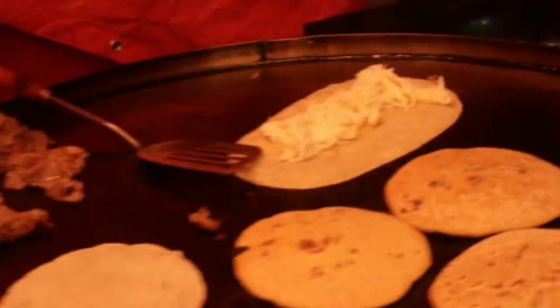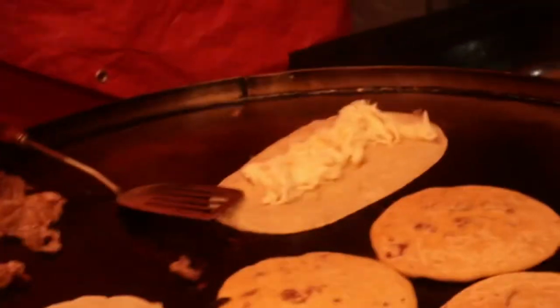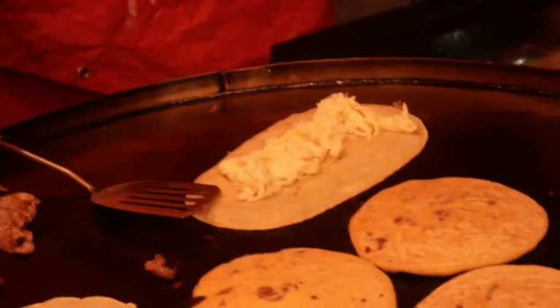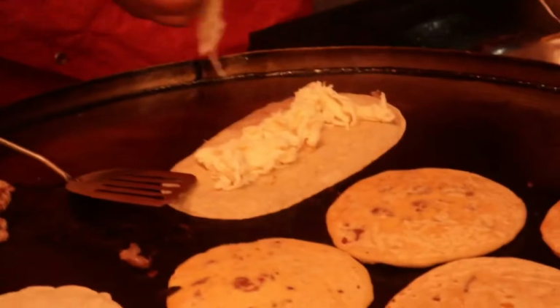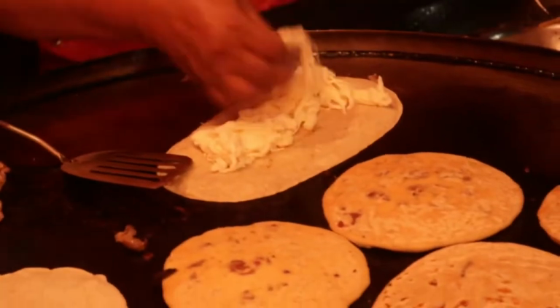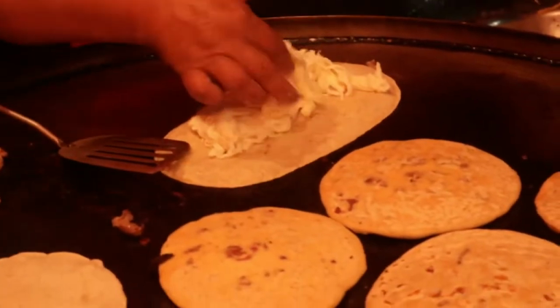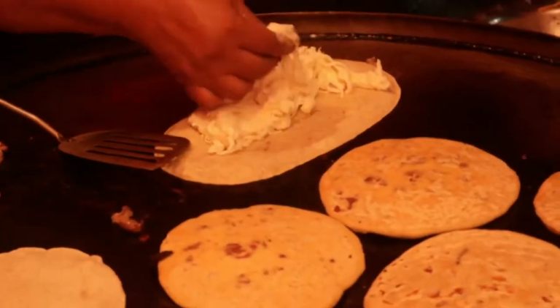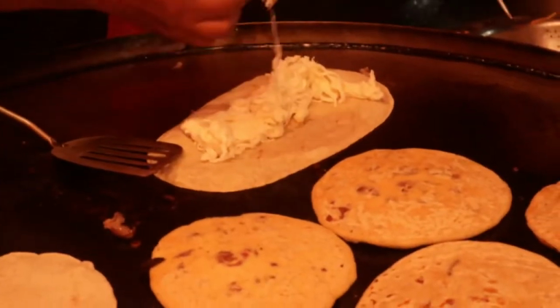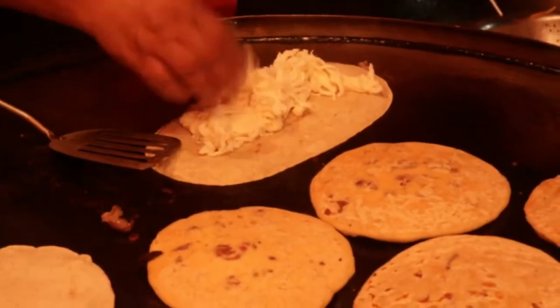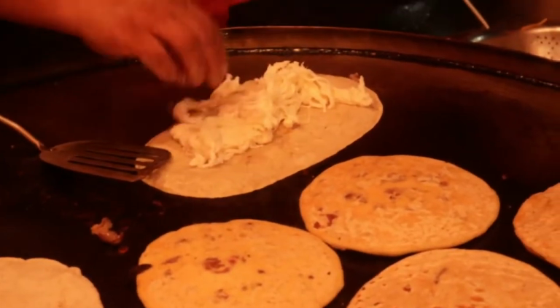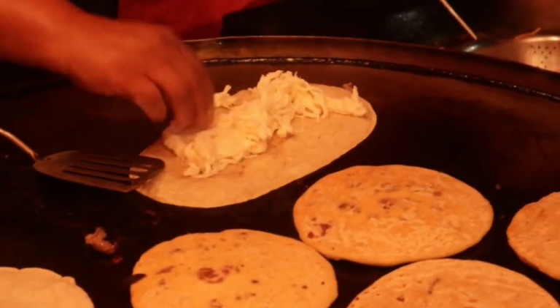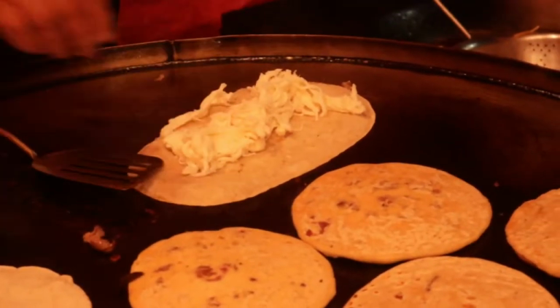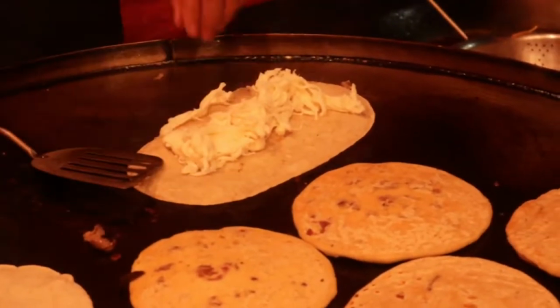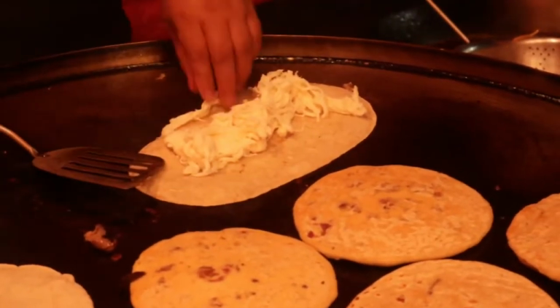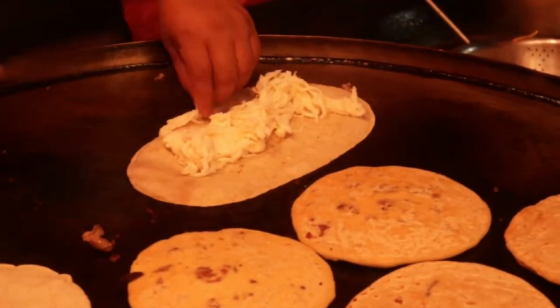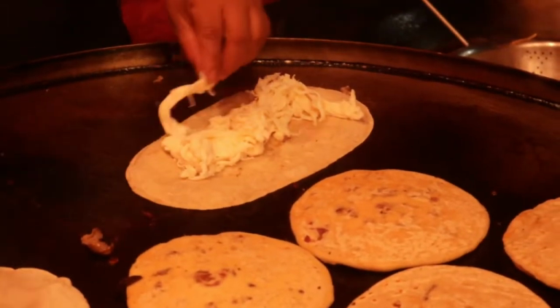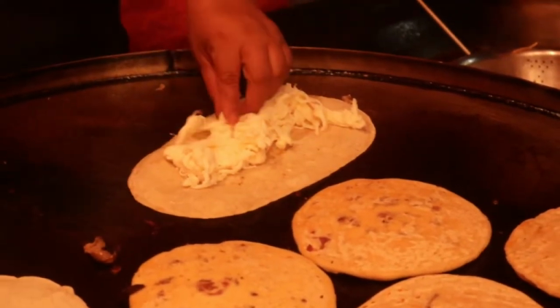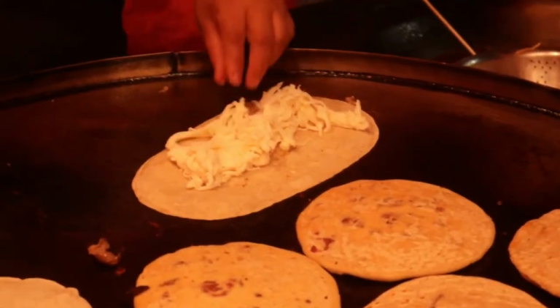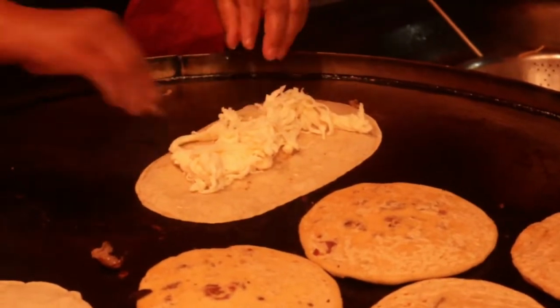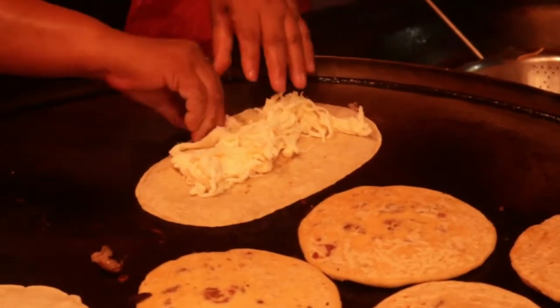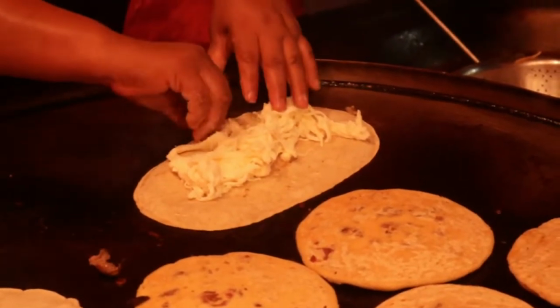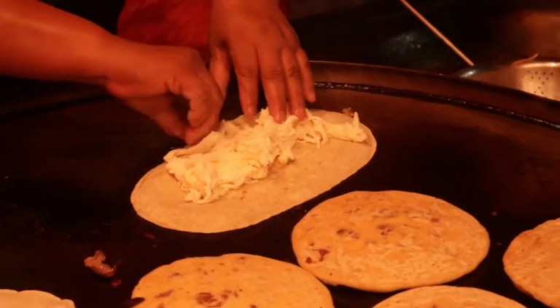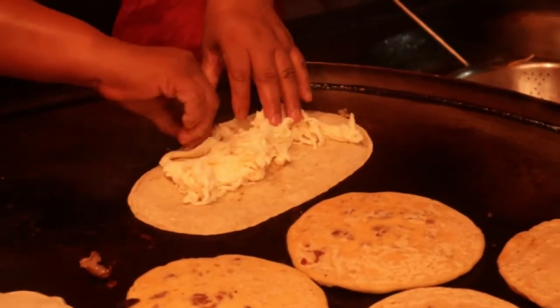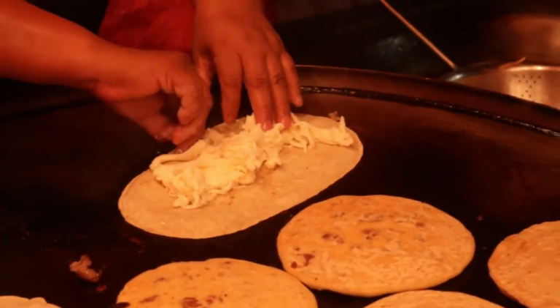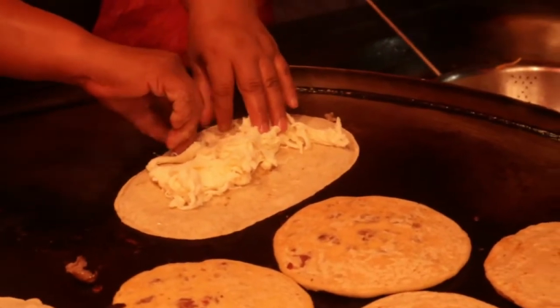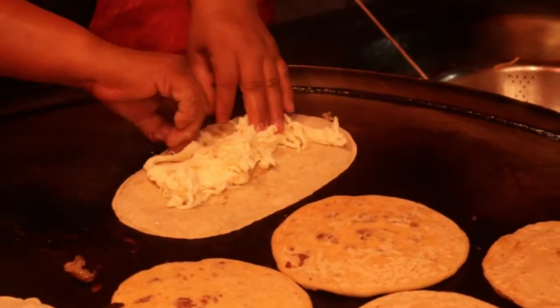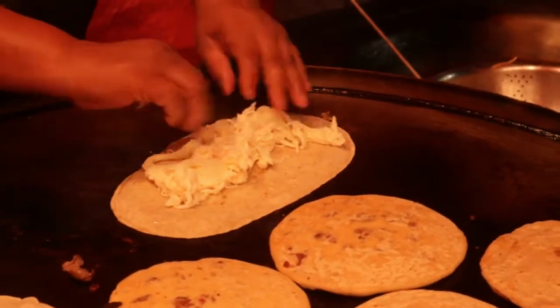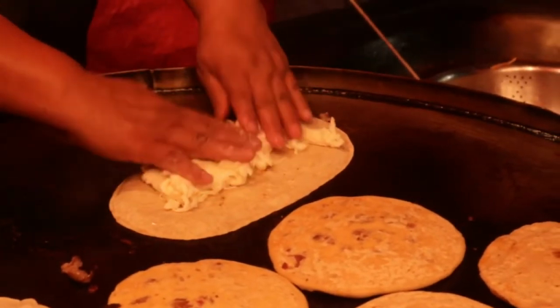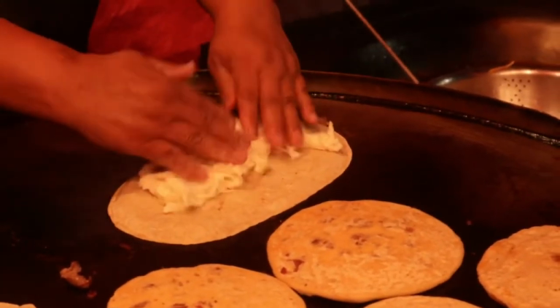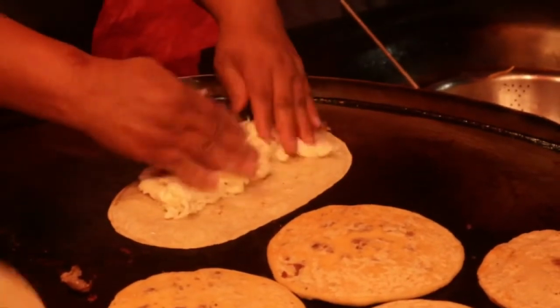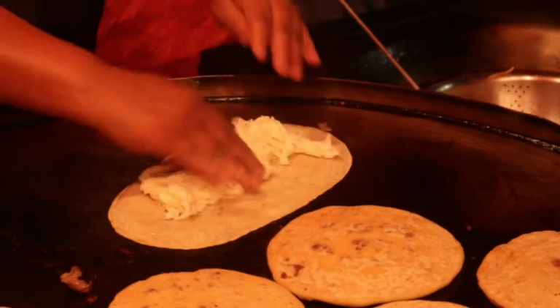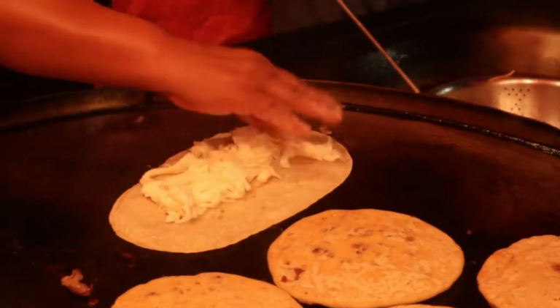Look at all that cheese that goes on the quesadilla. That's massive — so much cheese.